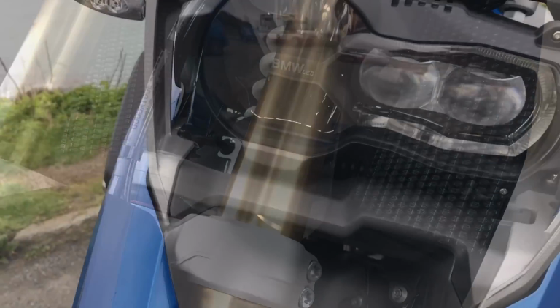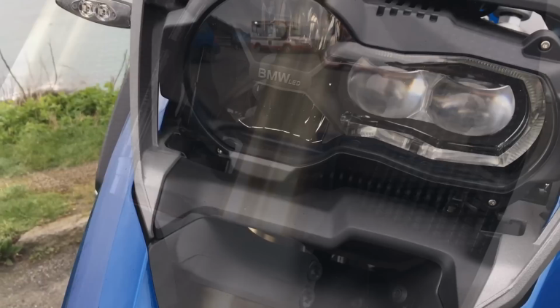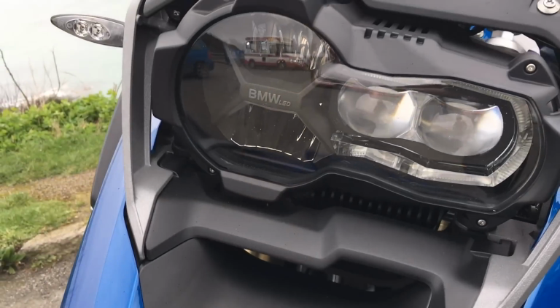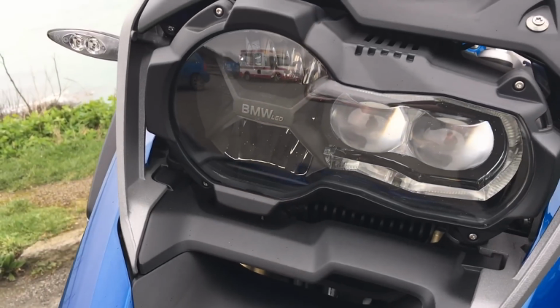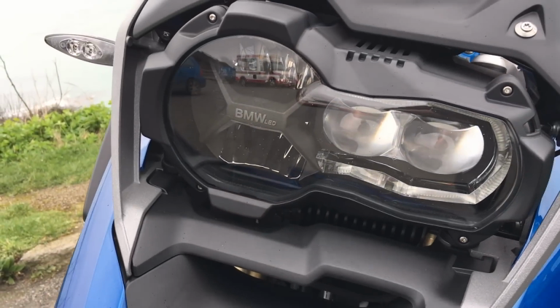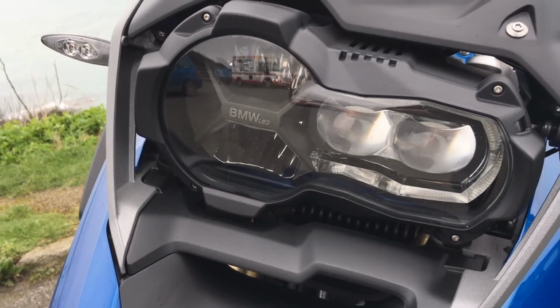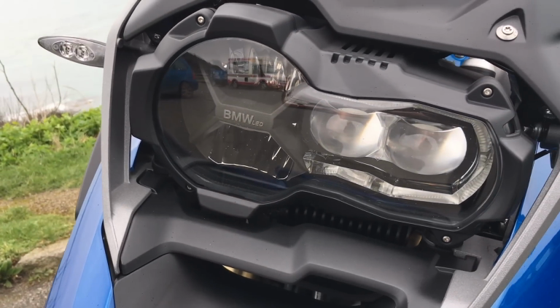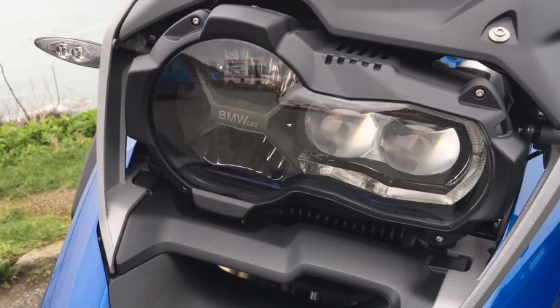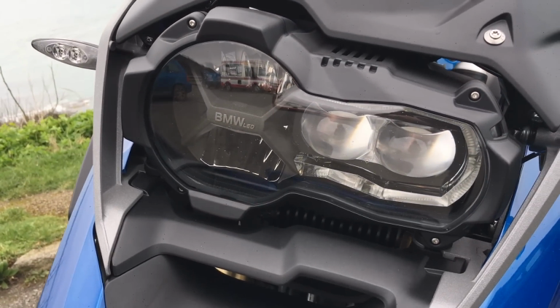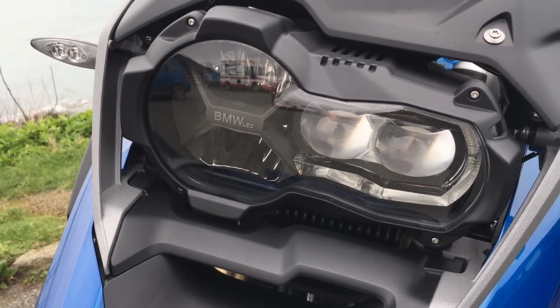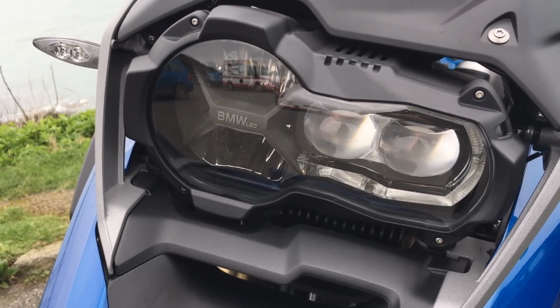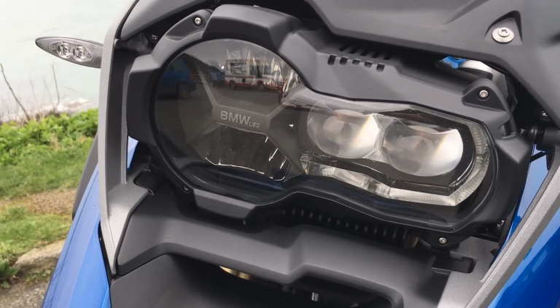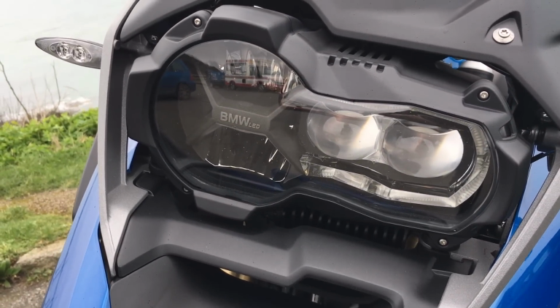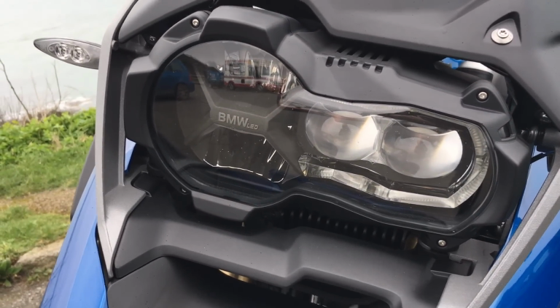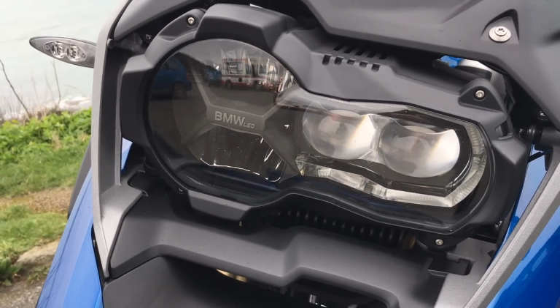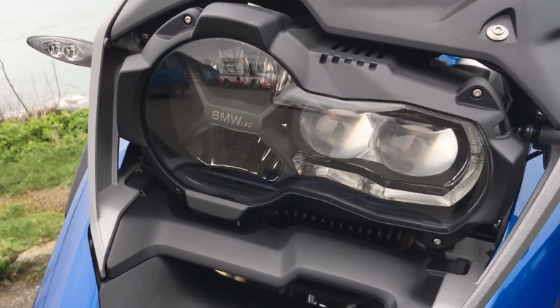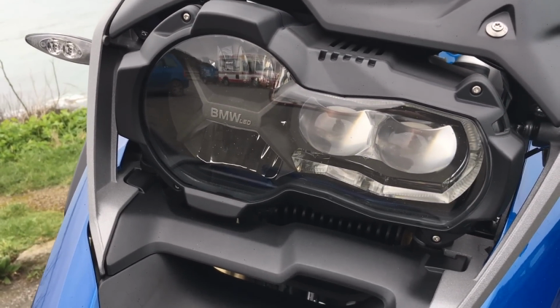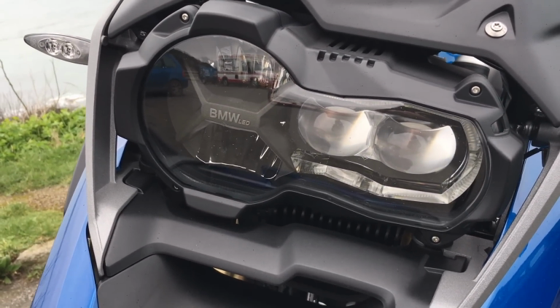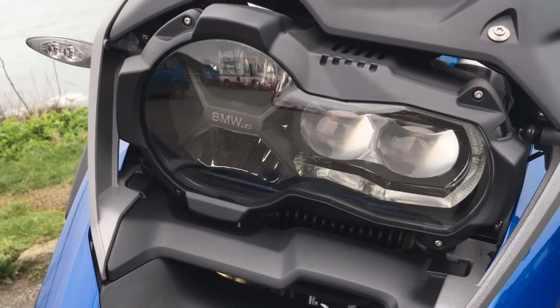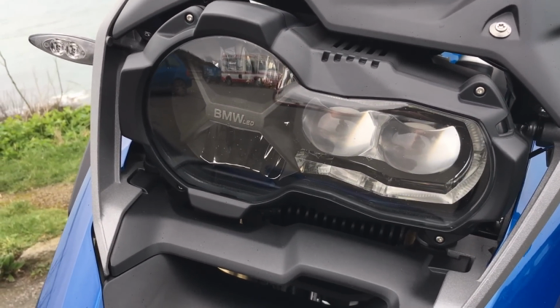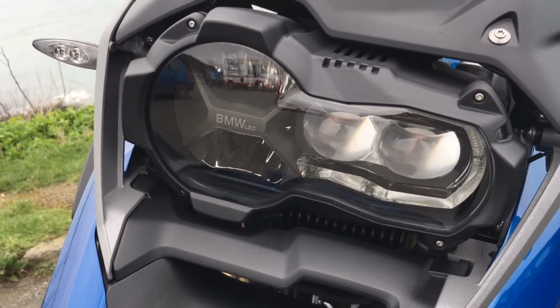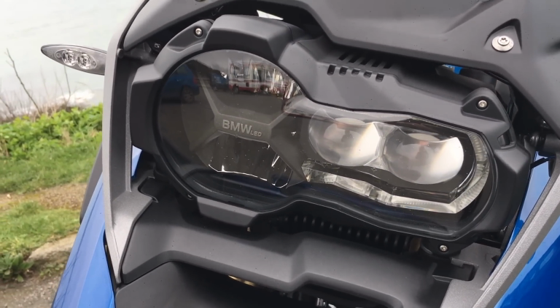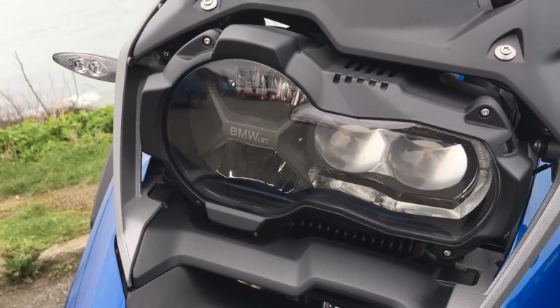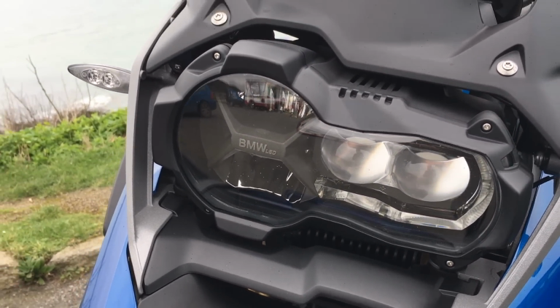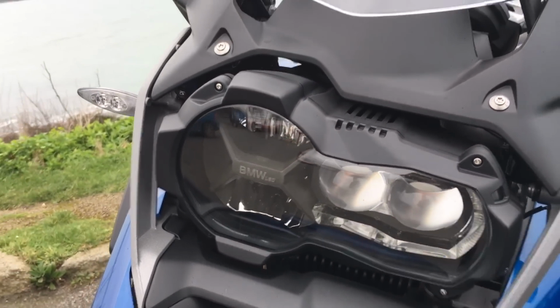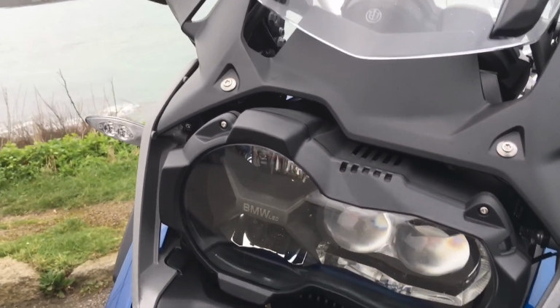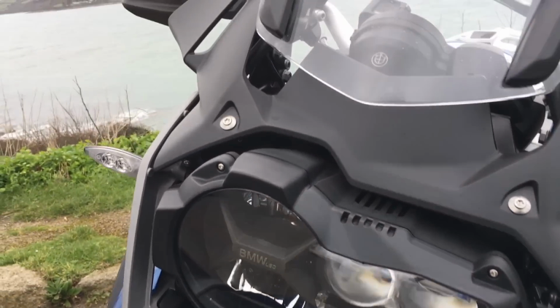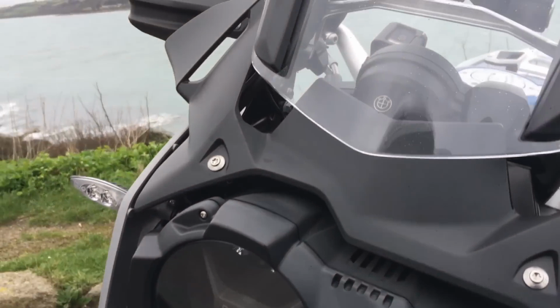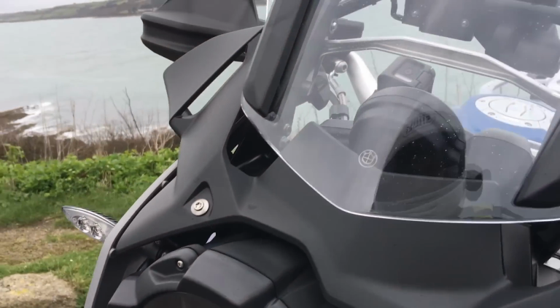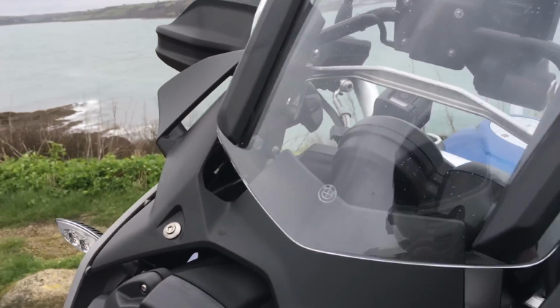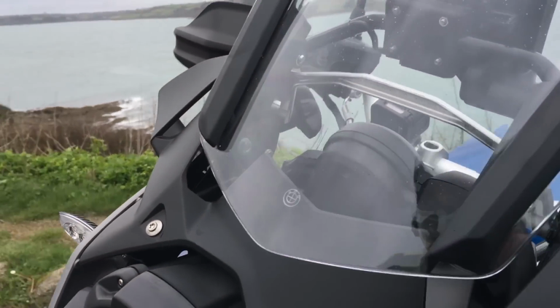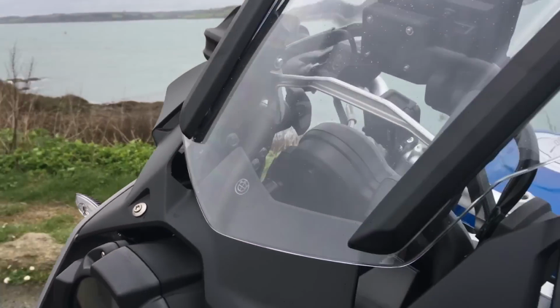The headlight is the standard BMW headlight, standard across the range of GS and GS Adventures.